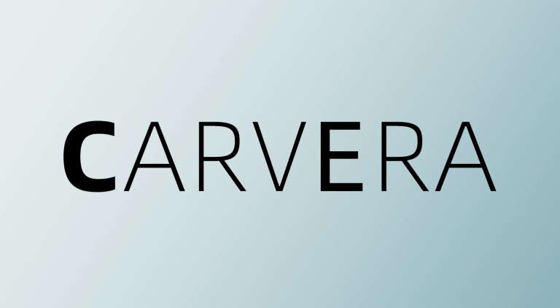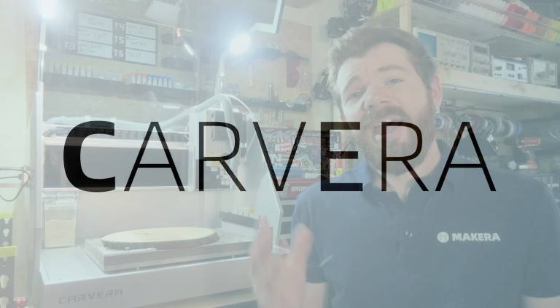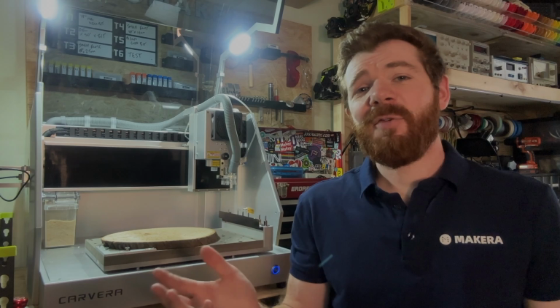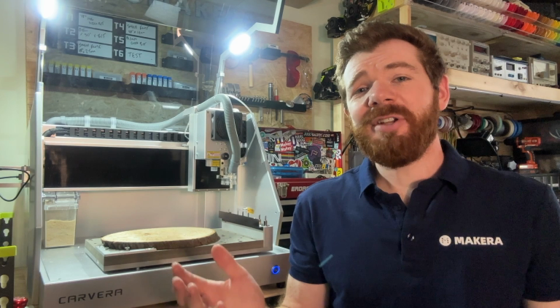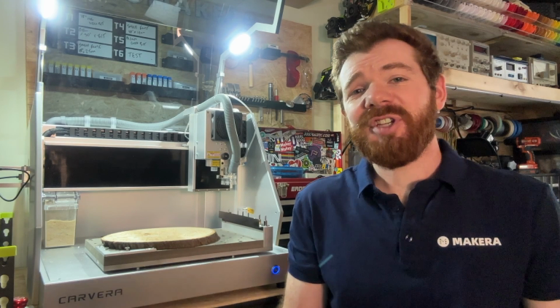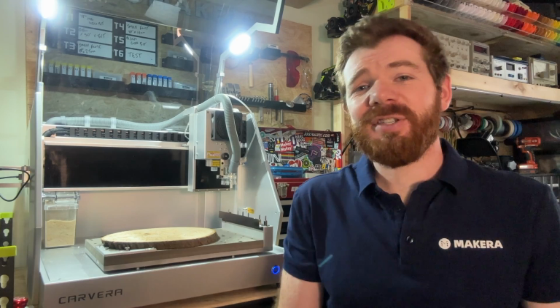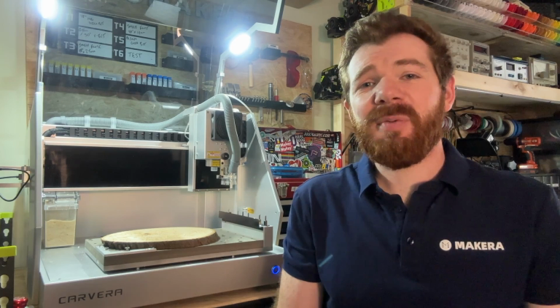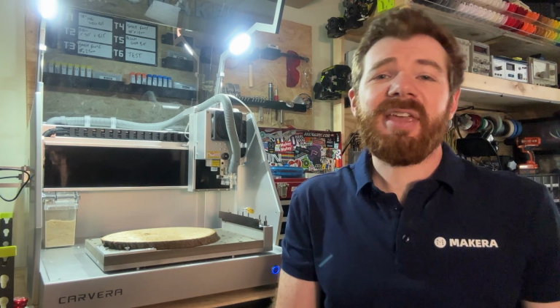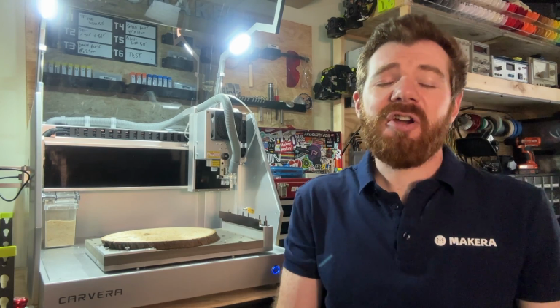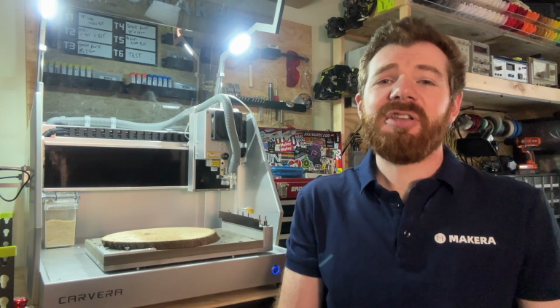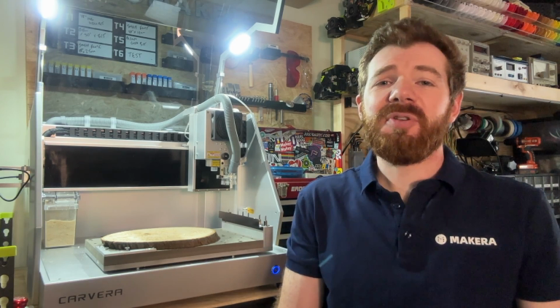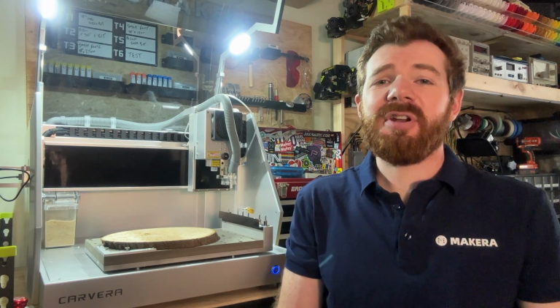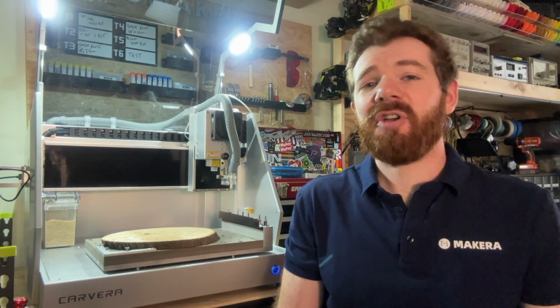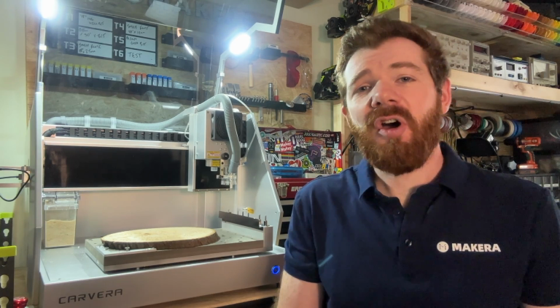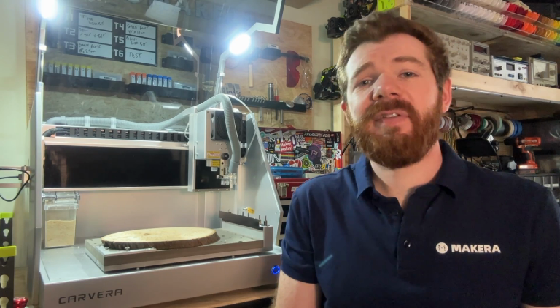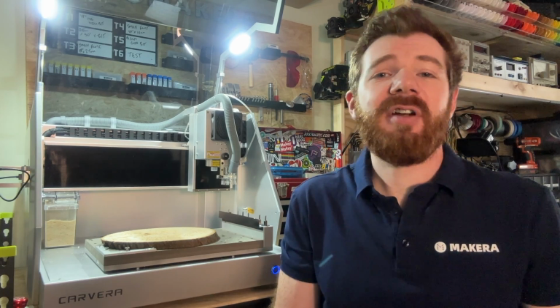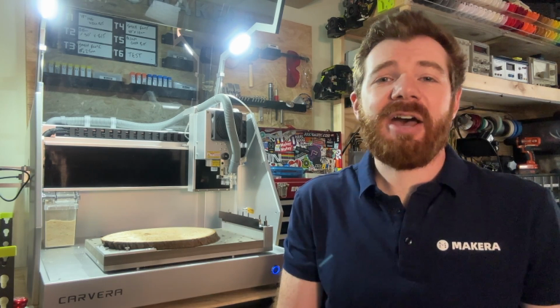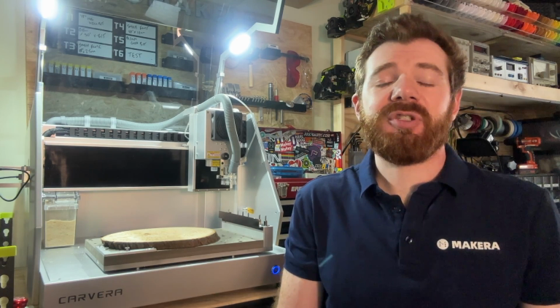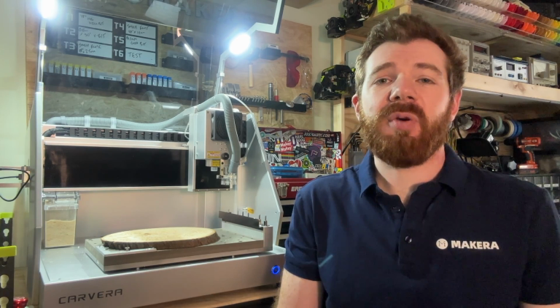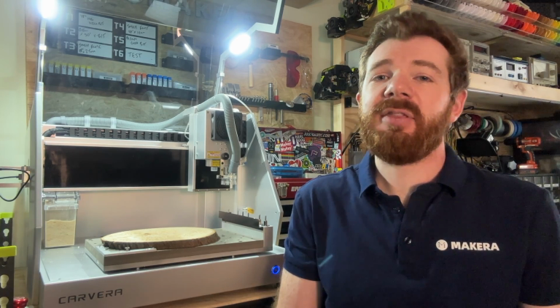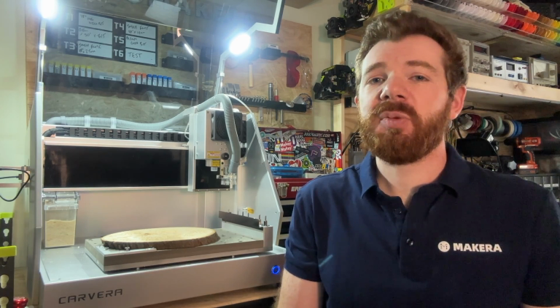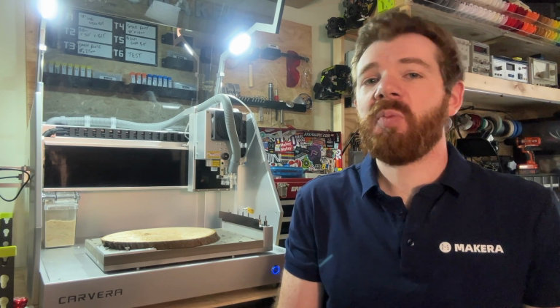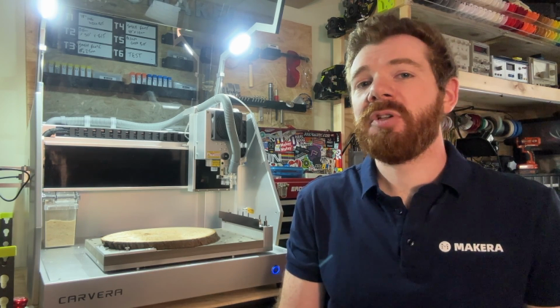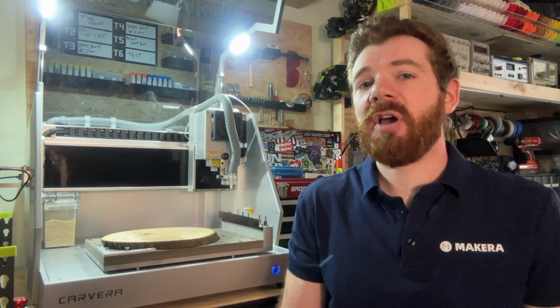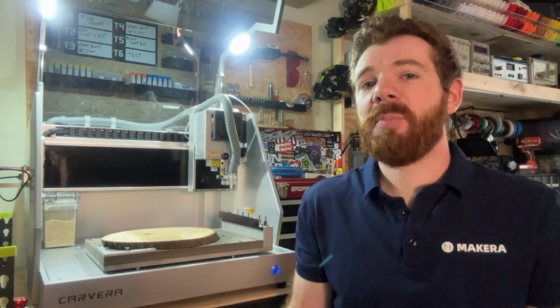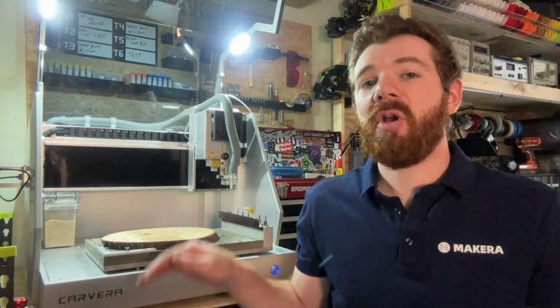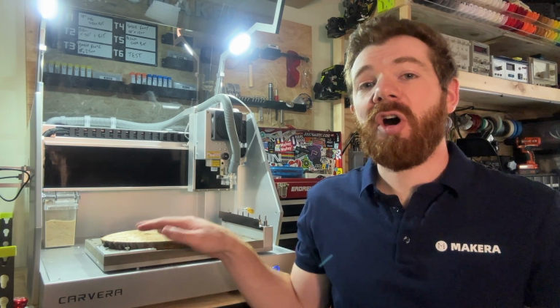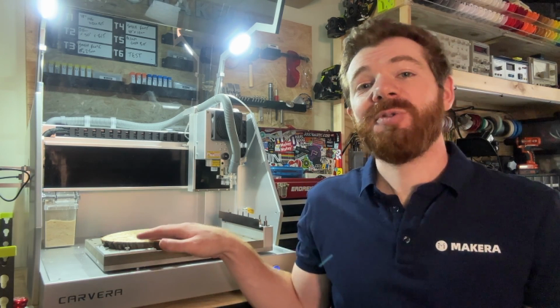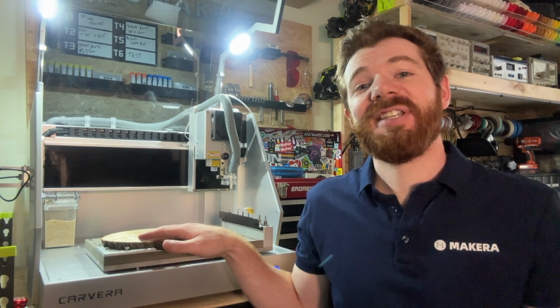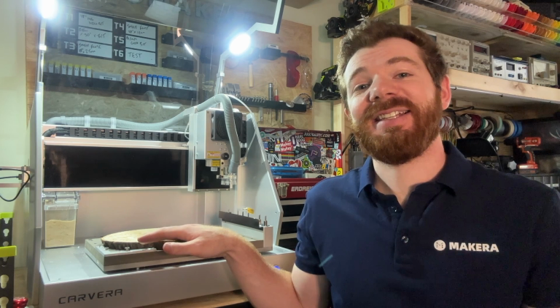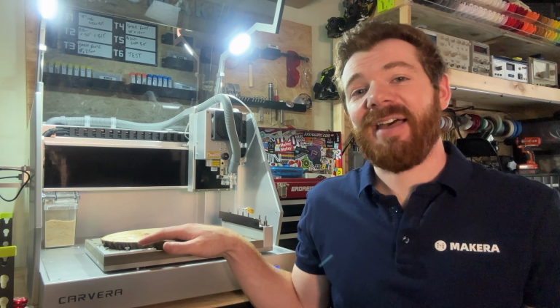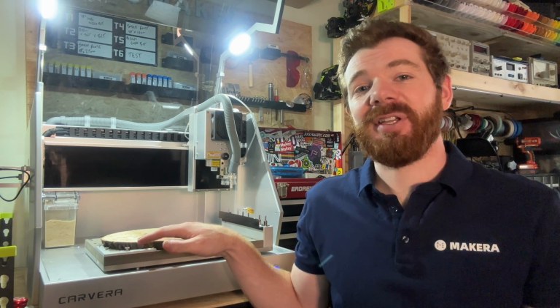Hey everyone, Jason from Makeara here with another Carvera how-to, and in this one we are talking about Auto-Z Leveling.